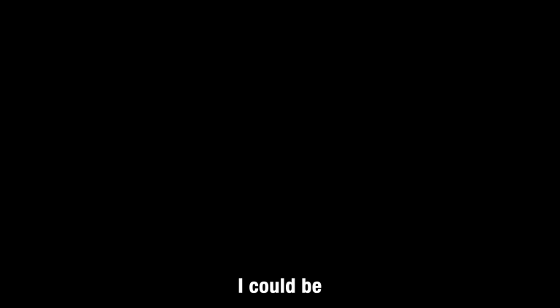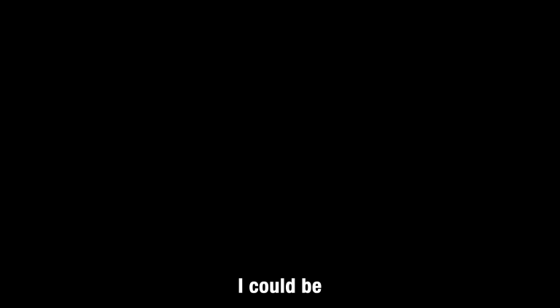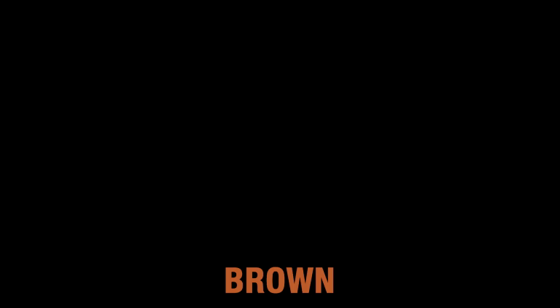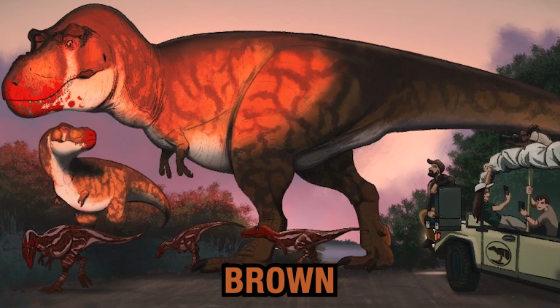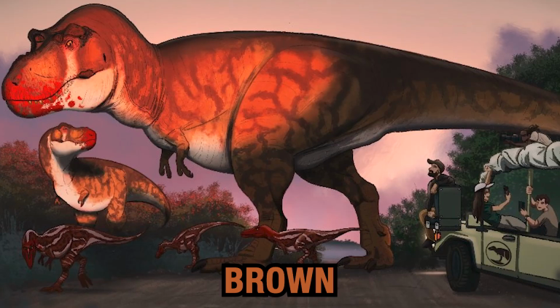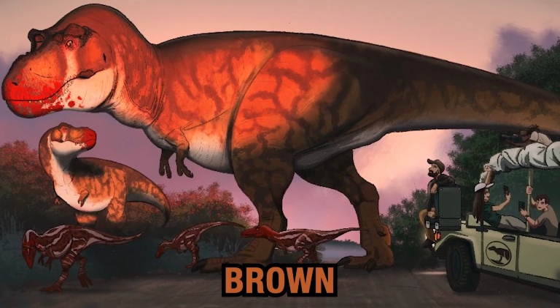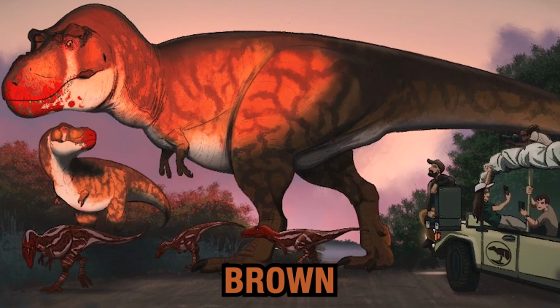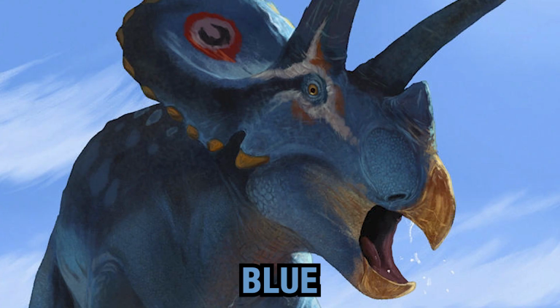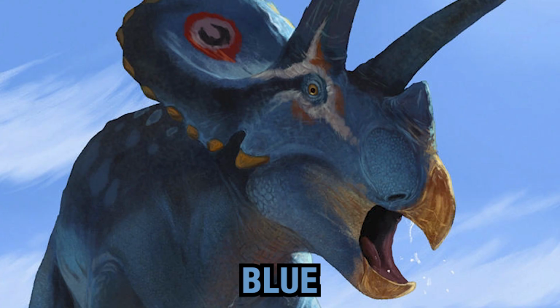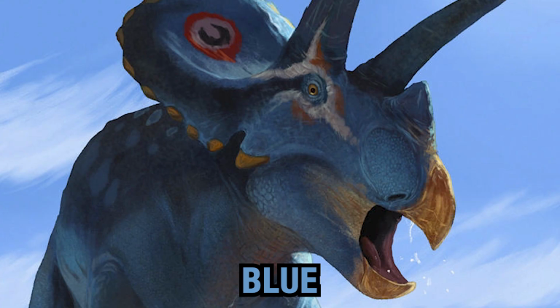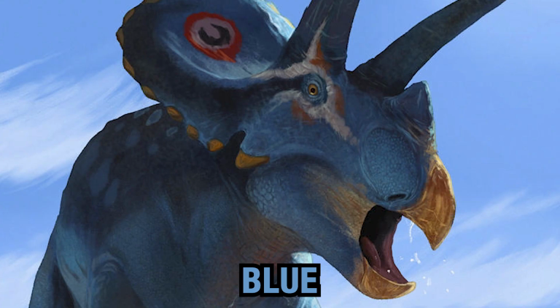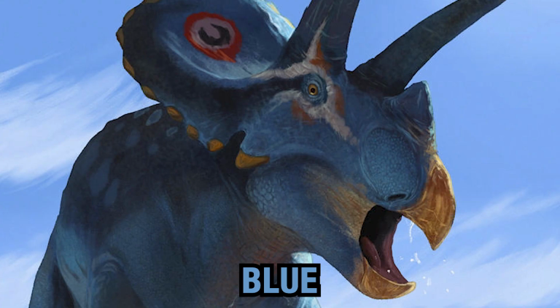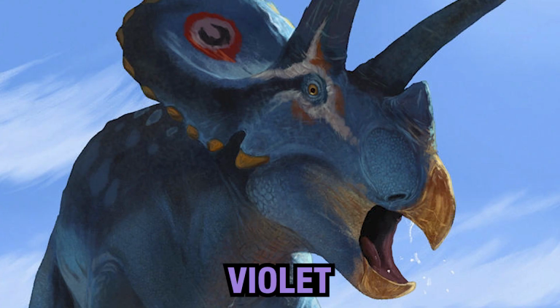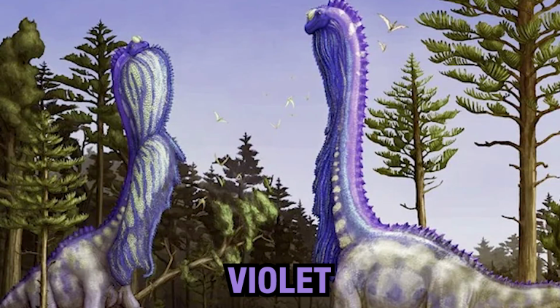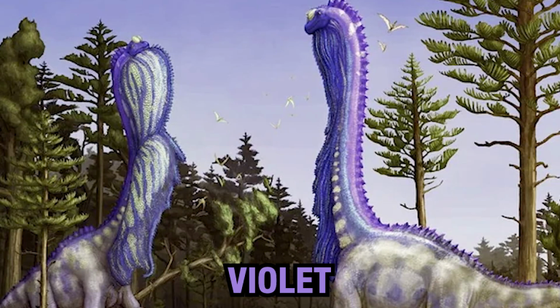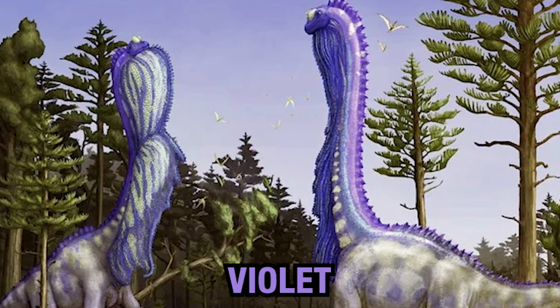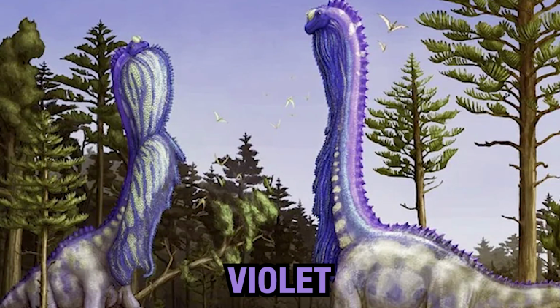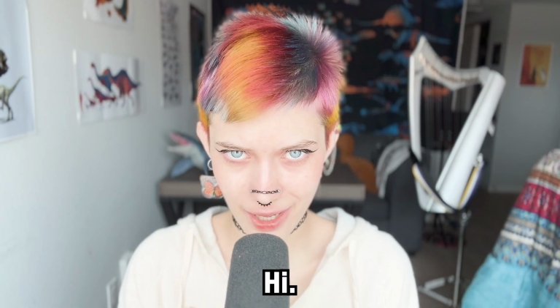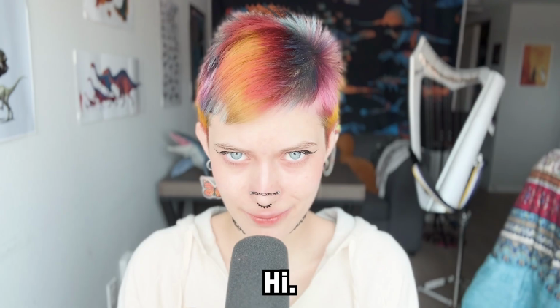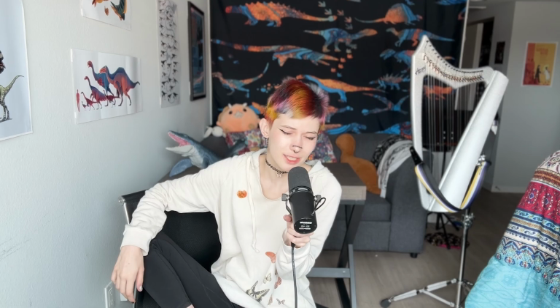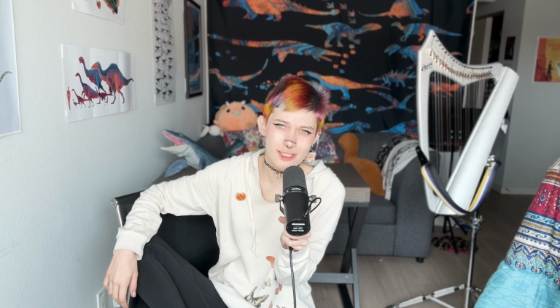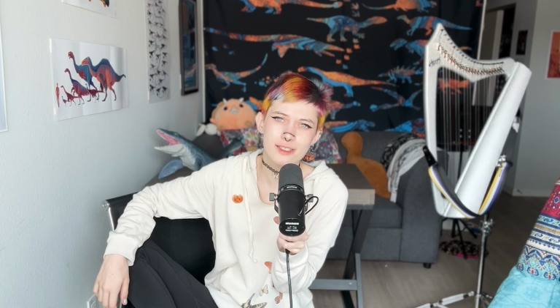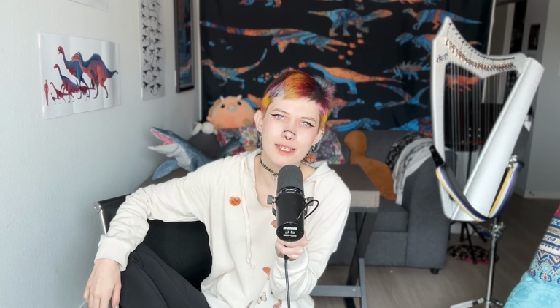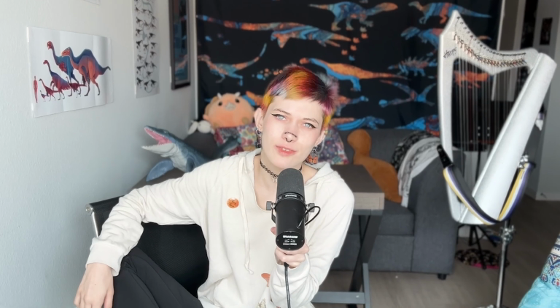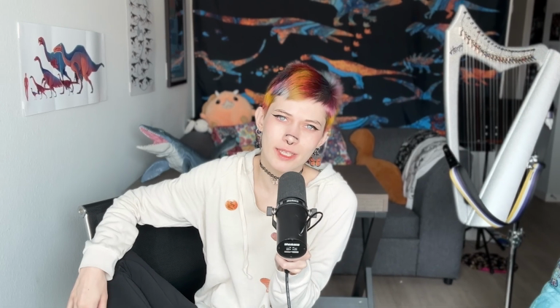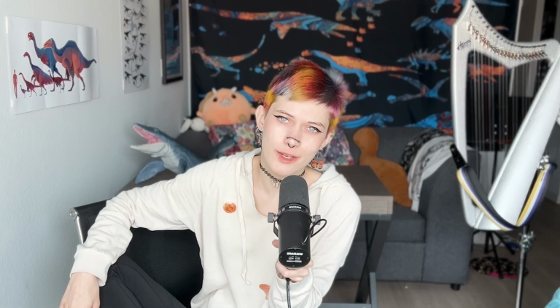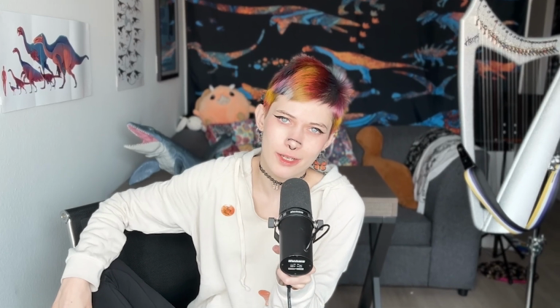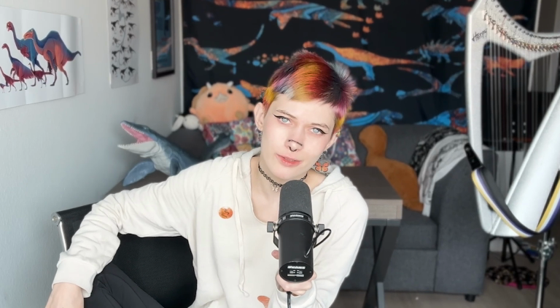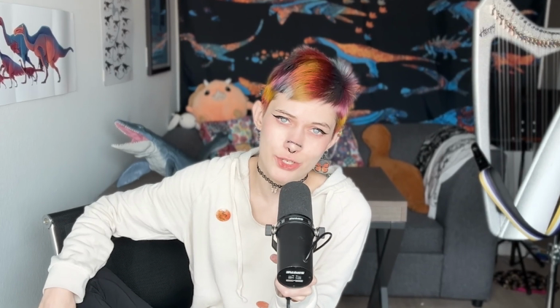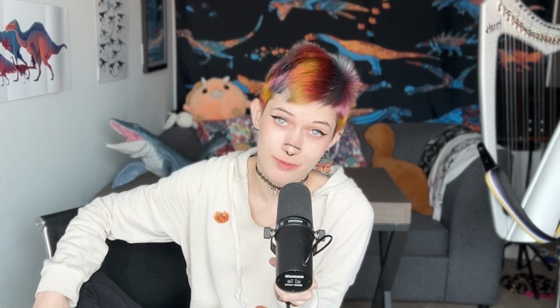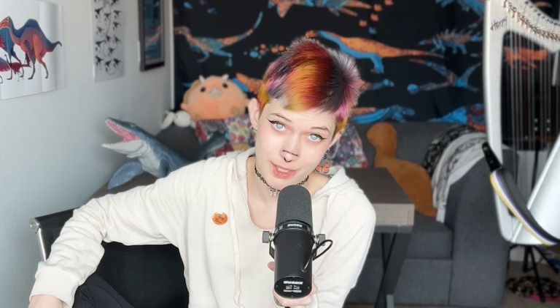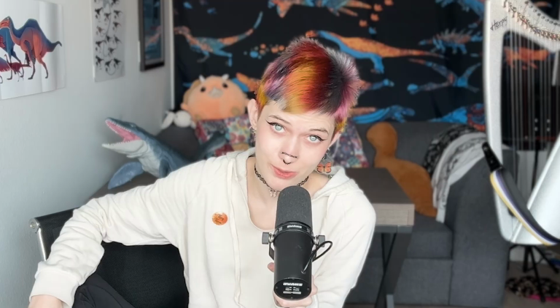I could be brown, I could be blue, I could be violet. Hi. Let's talk the scientifically accurate coloration of dinosaurs.